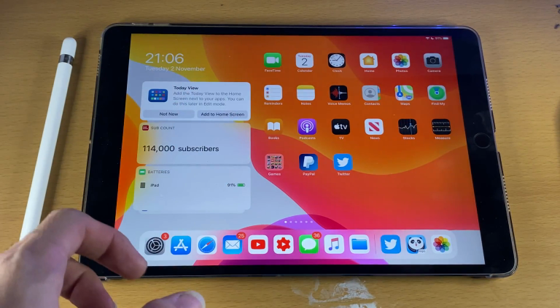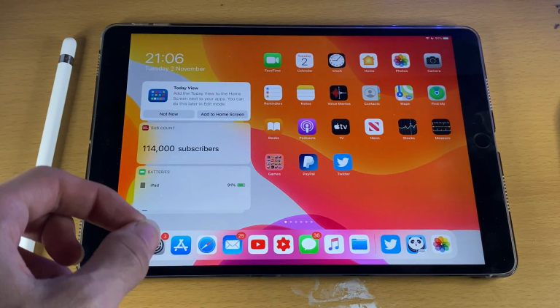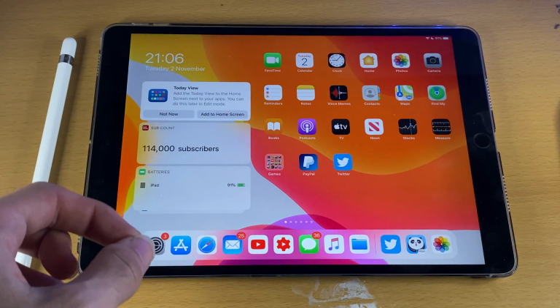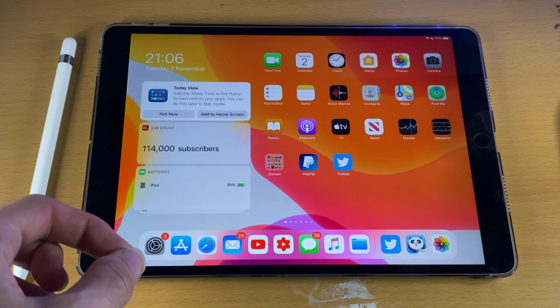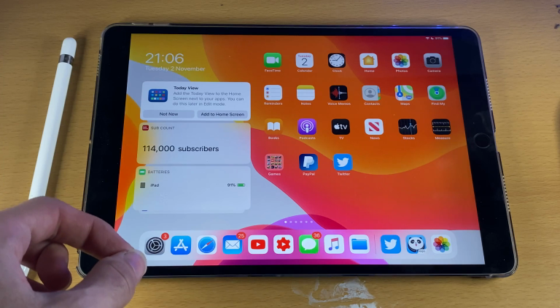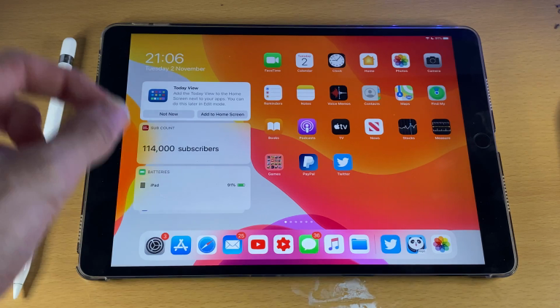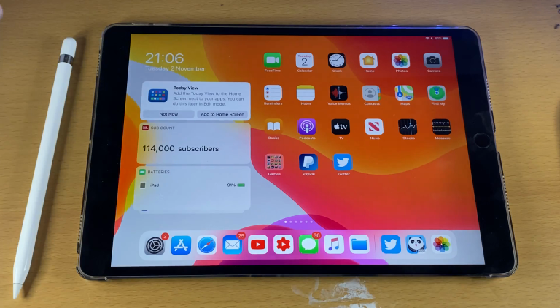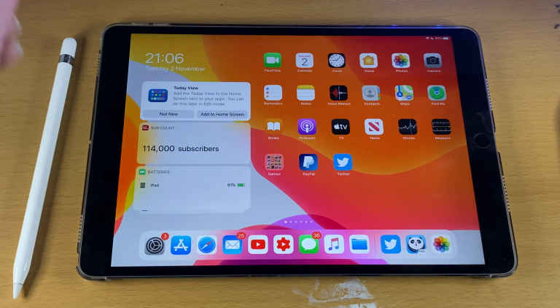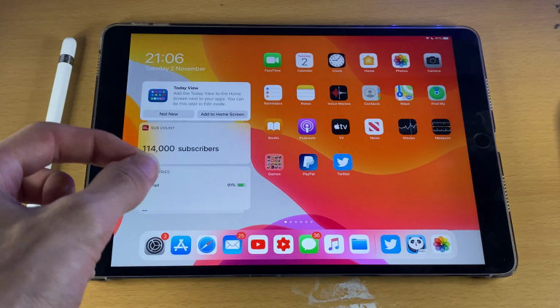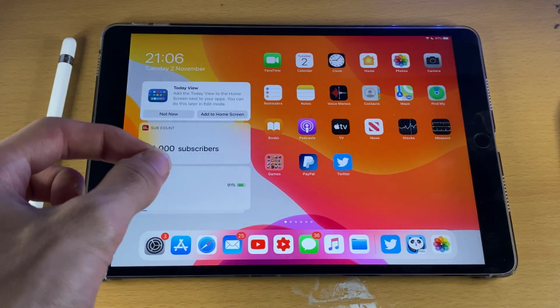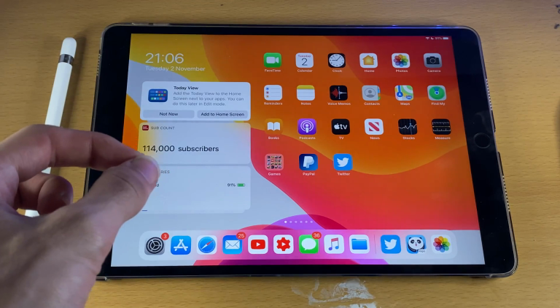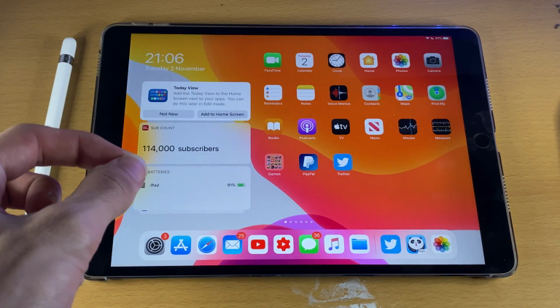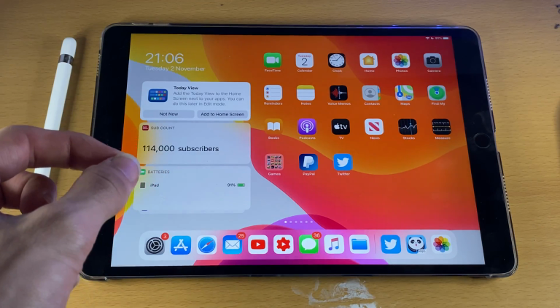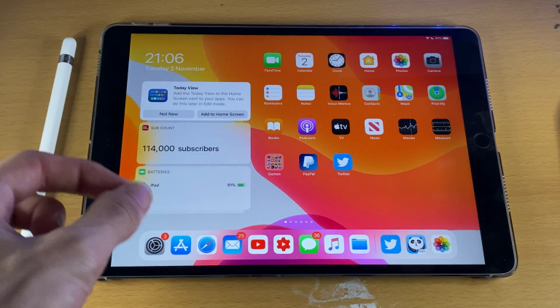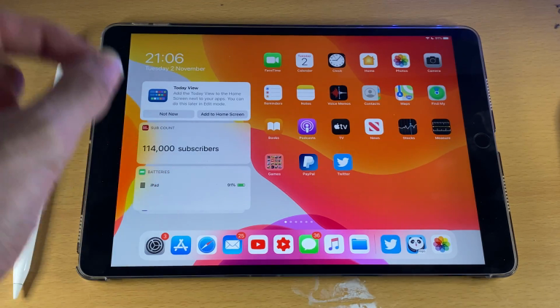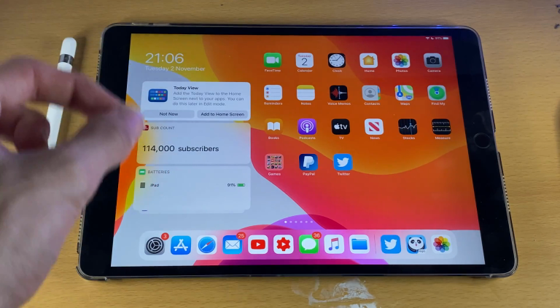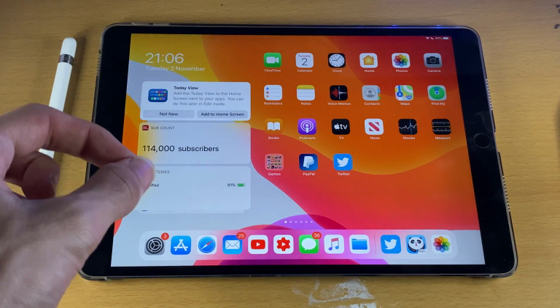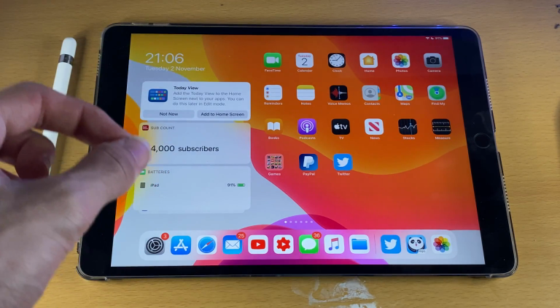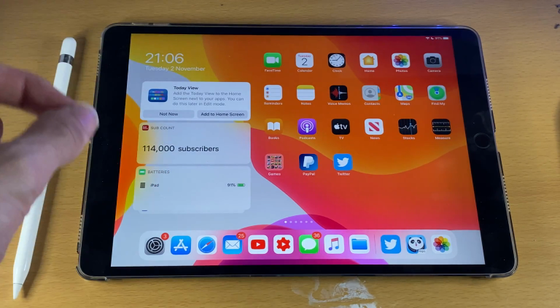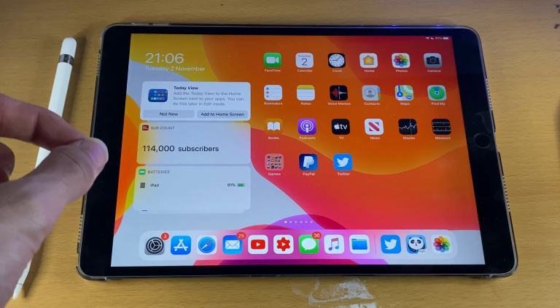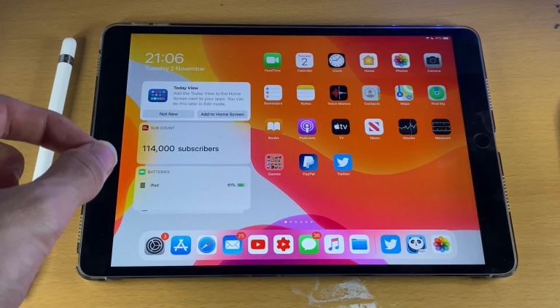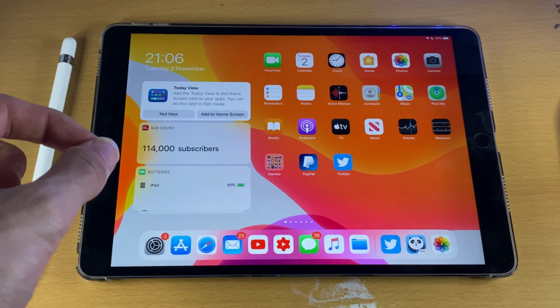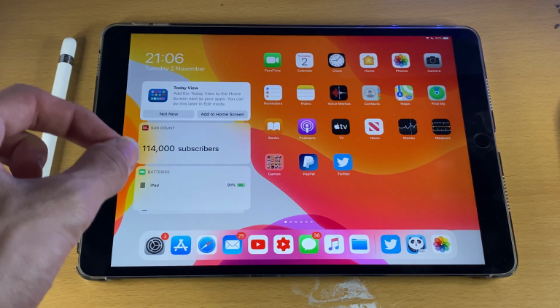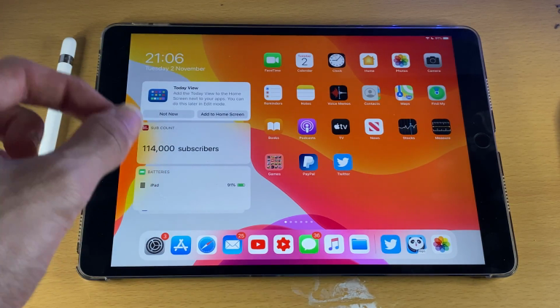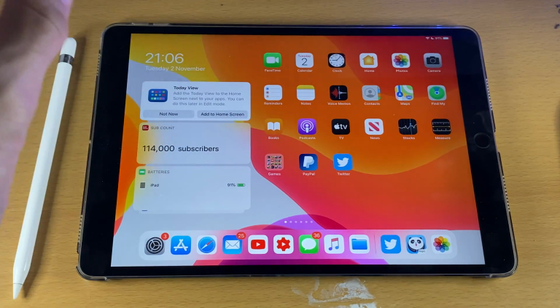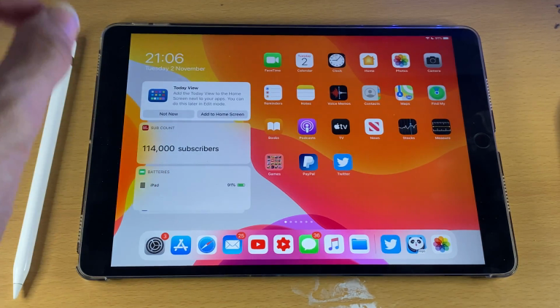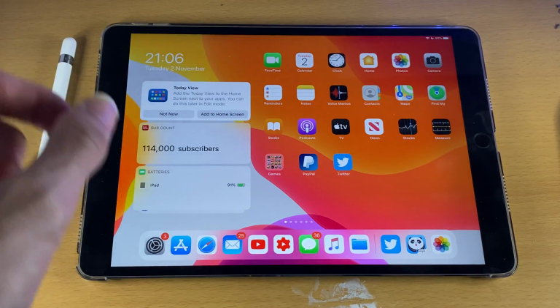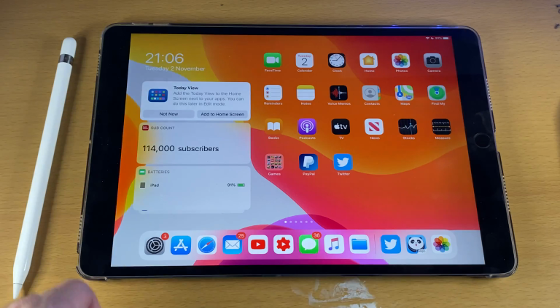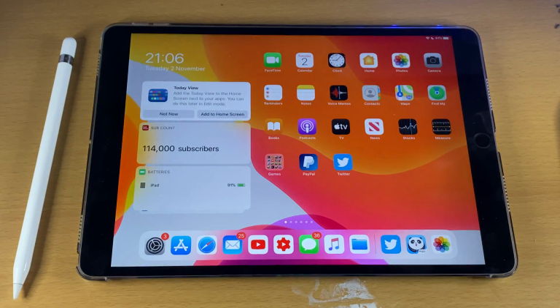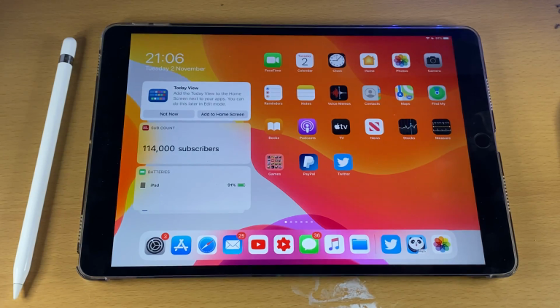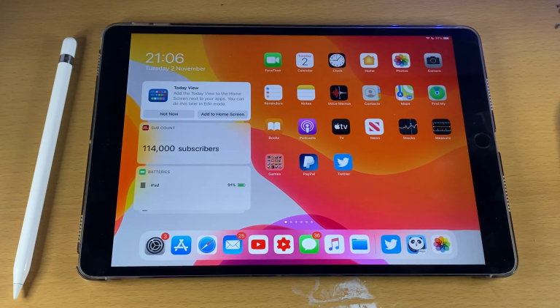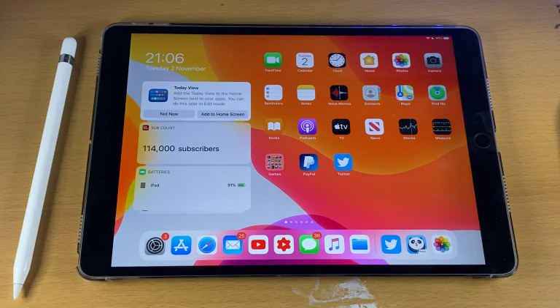Just make sure you're running the iPad Pro 1st generation or newer, iPad Air 3 or newer, and the iPad Mini 5 or newer.